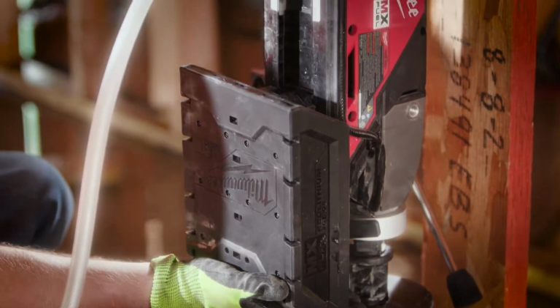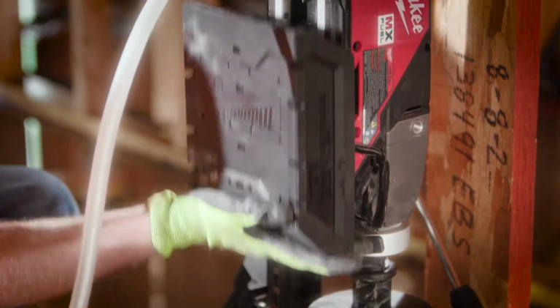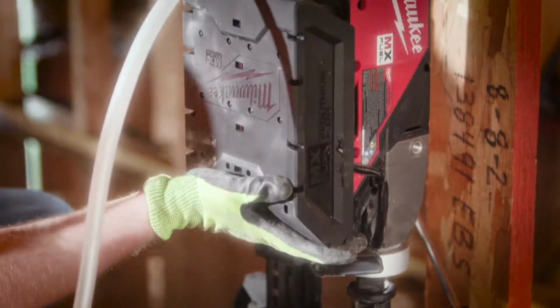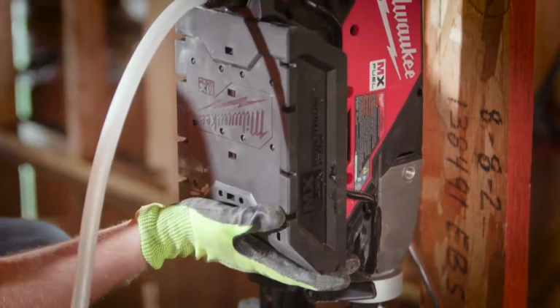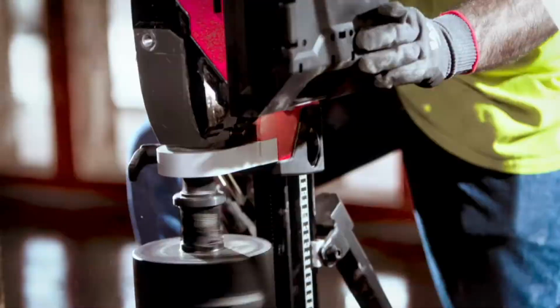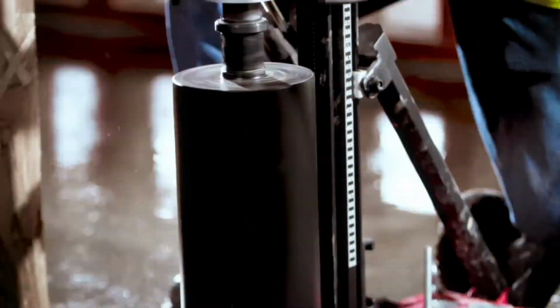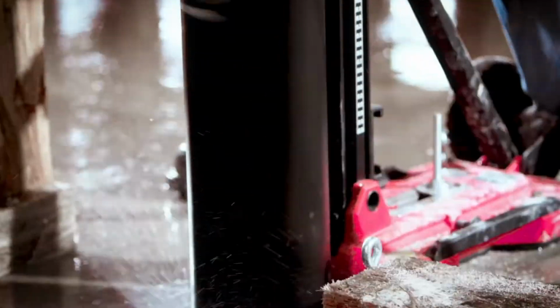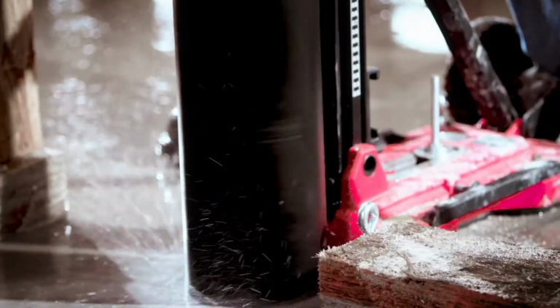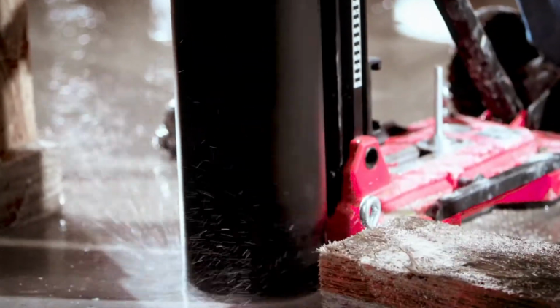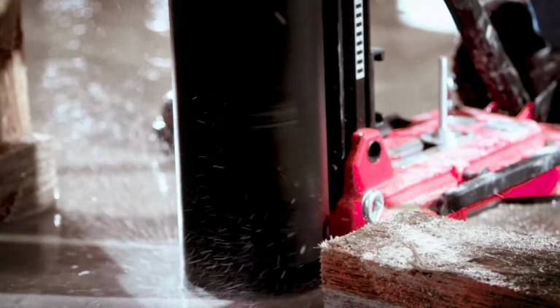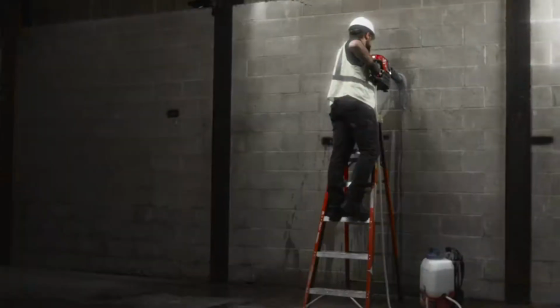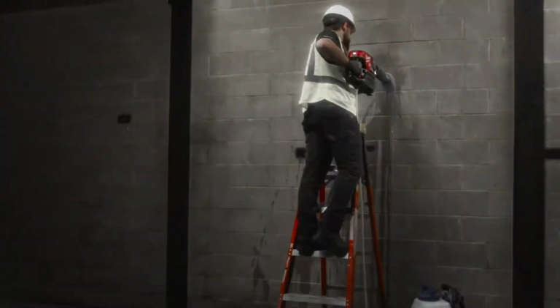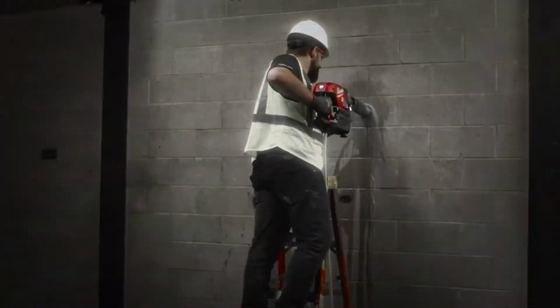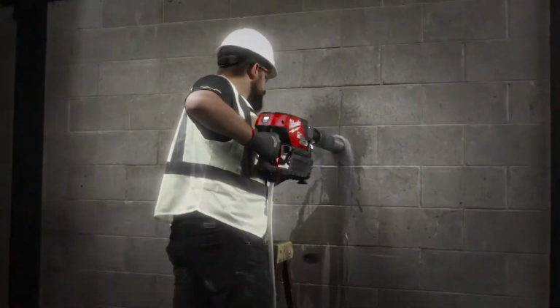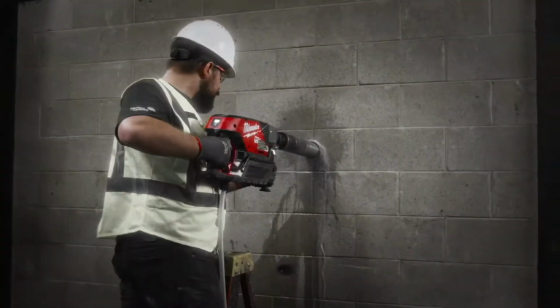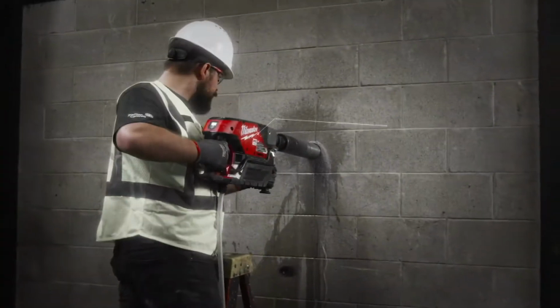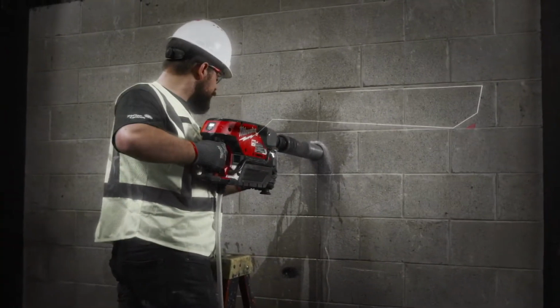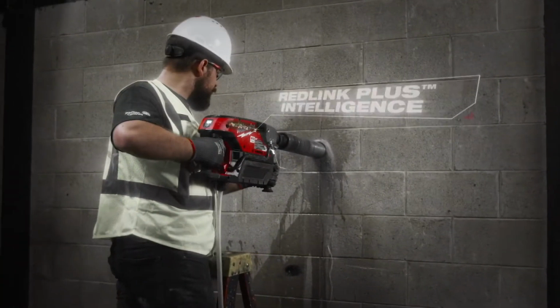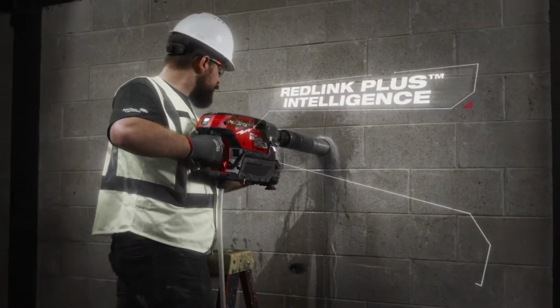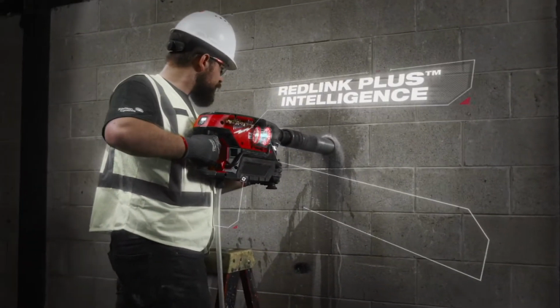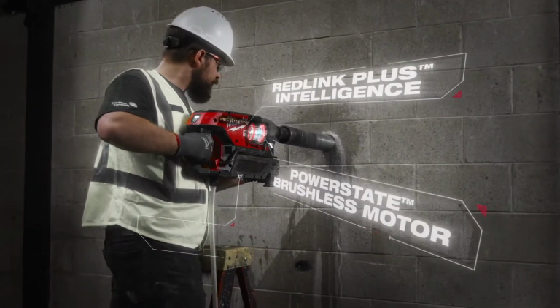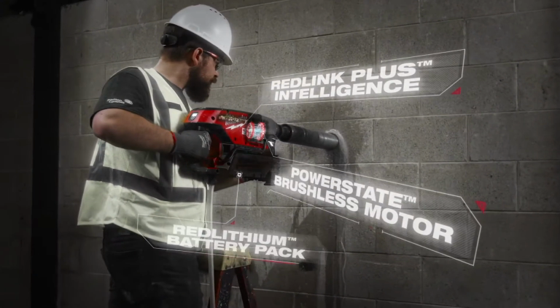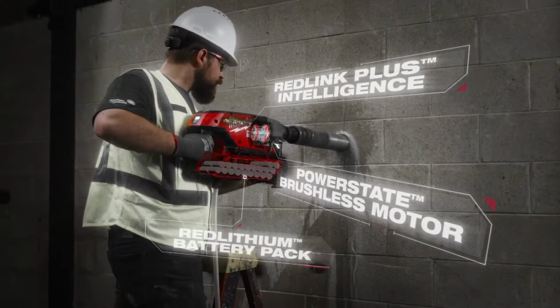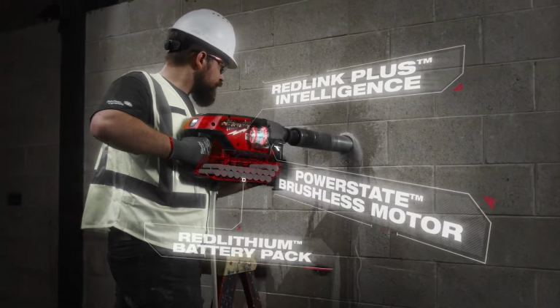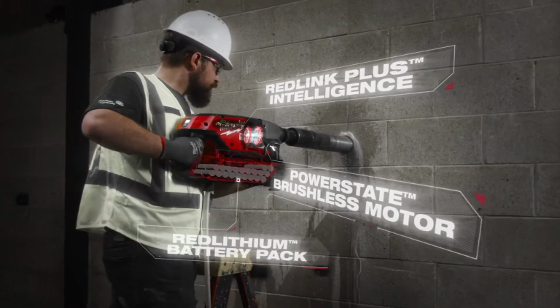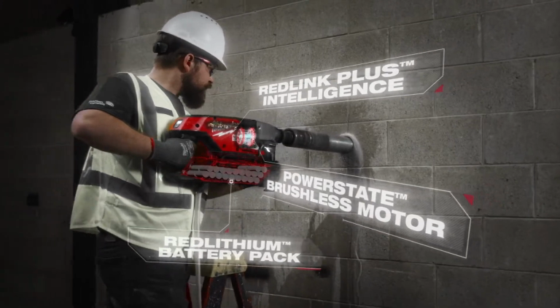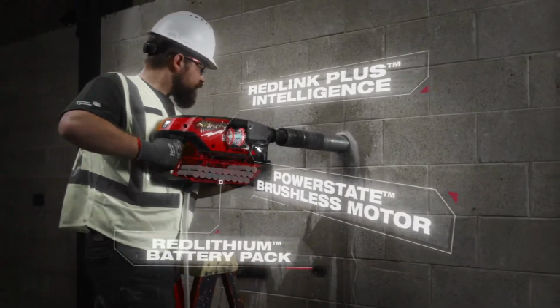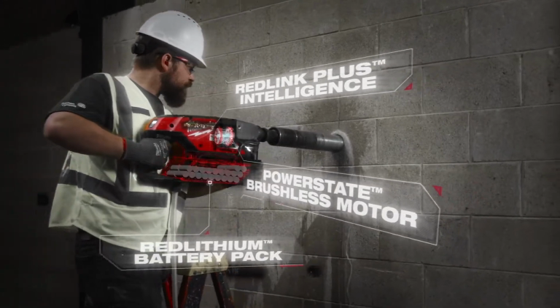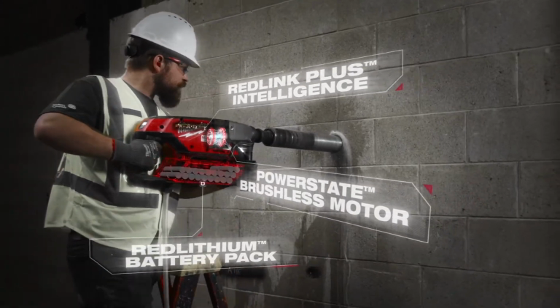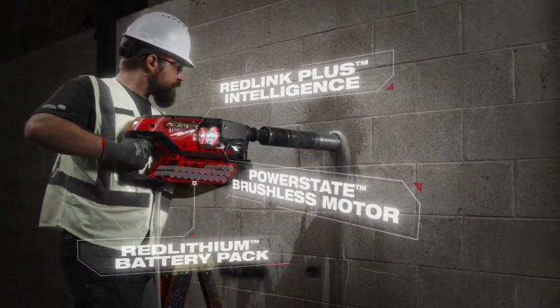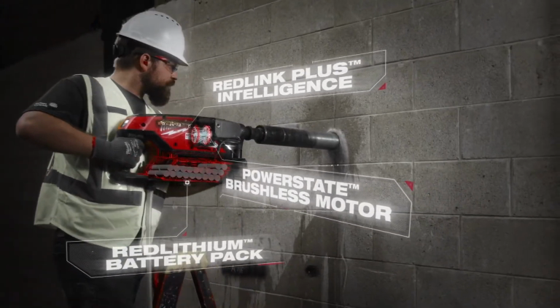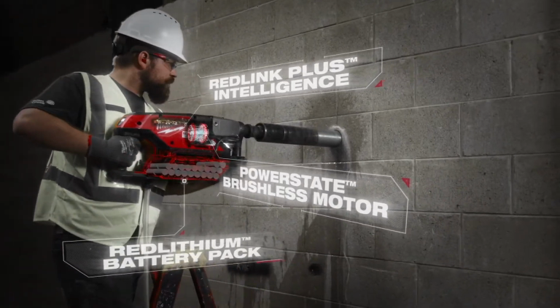The MX Fuel core drill is going to be the next level of innovation in the mechanical industry.